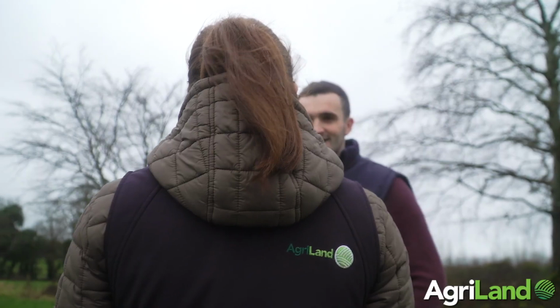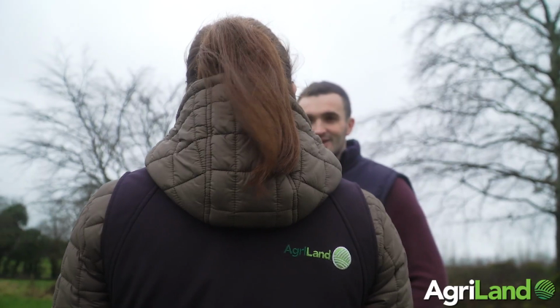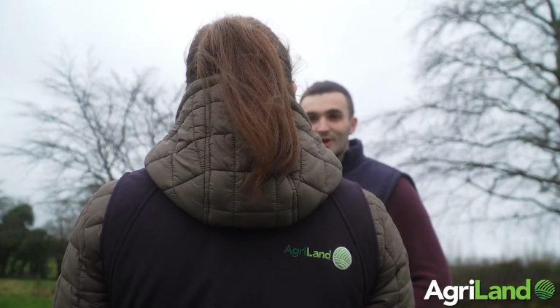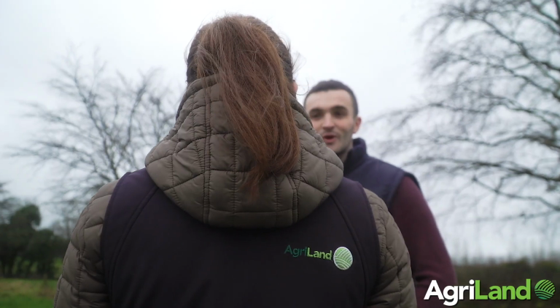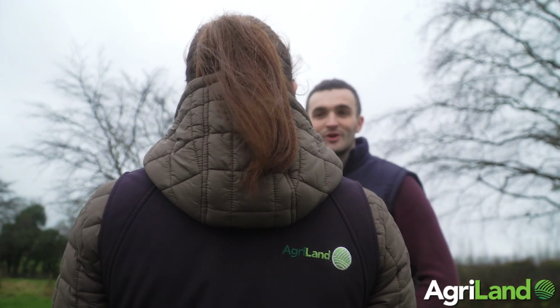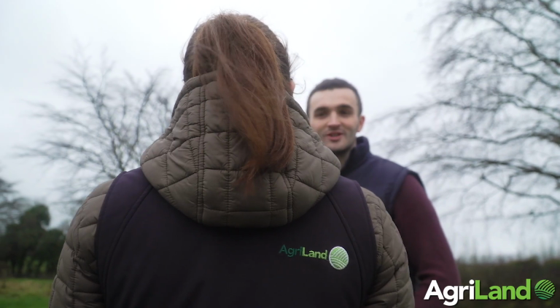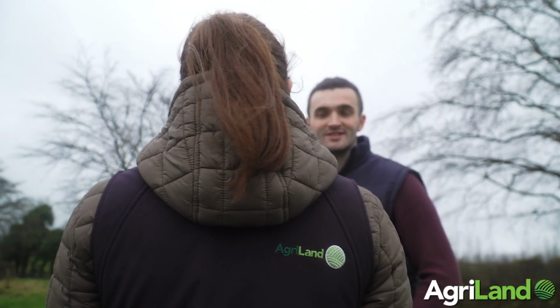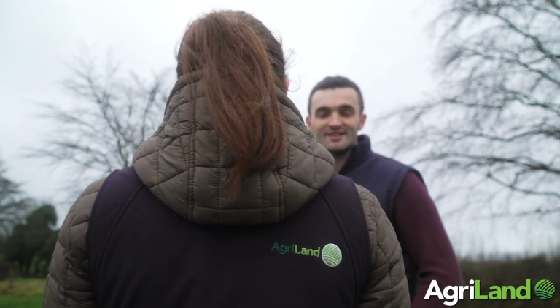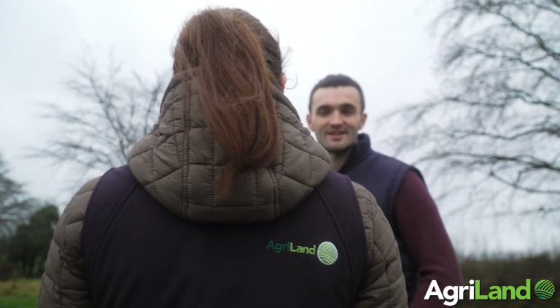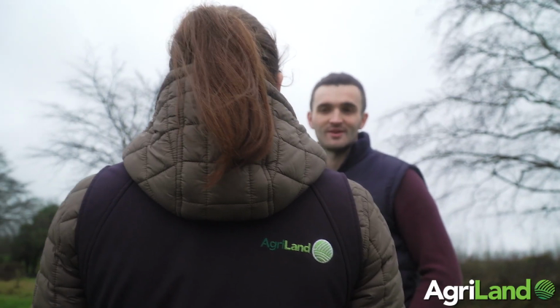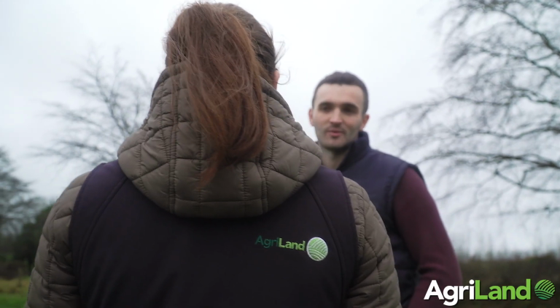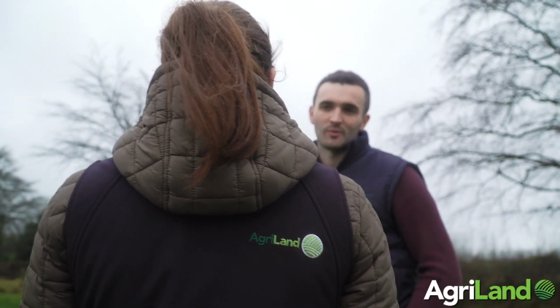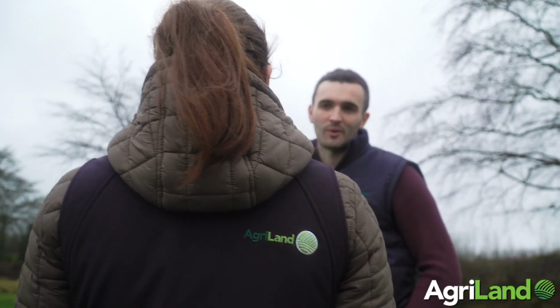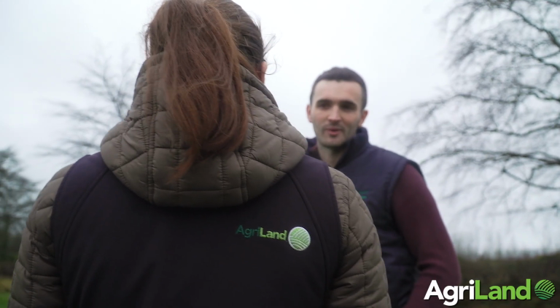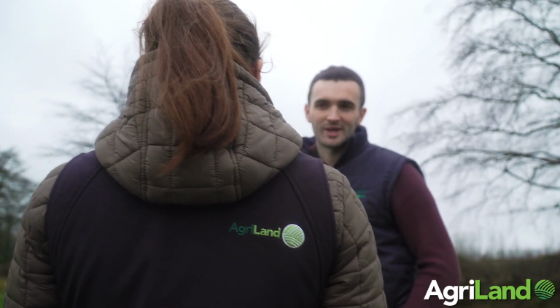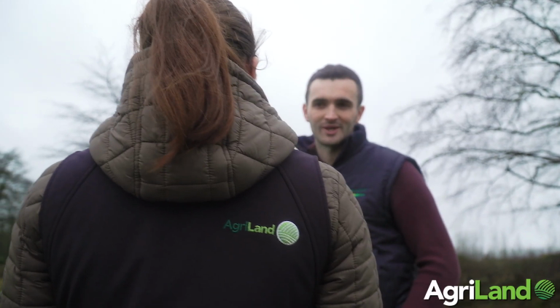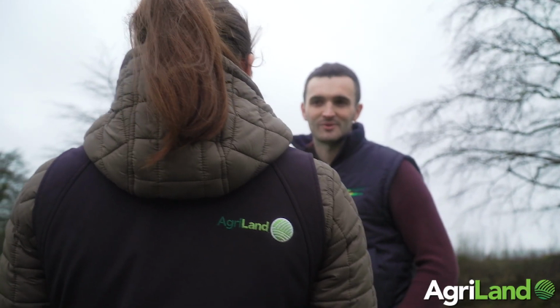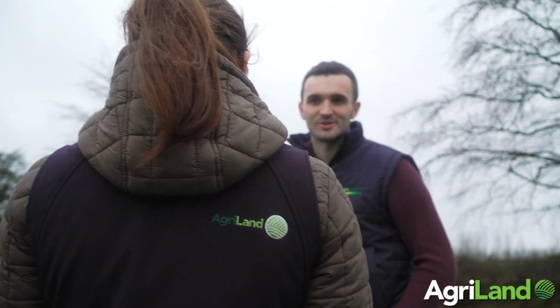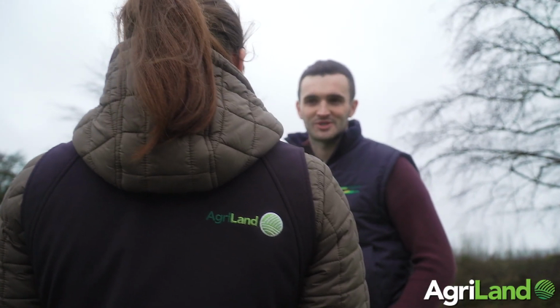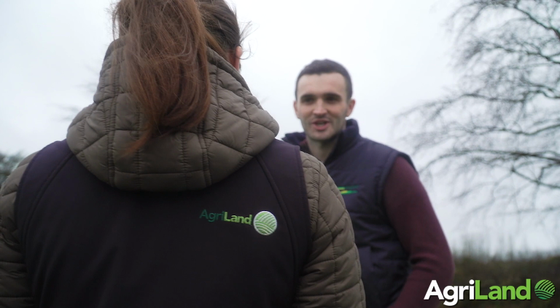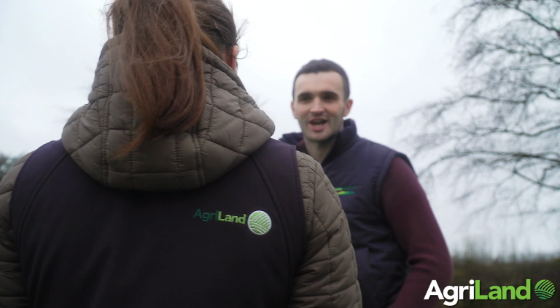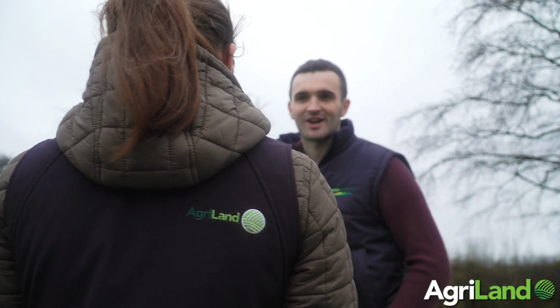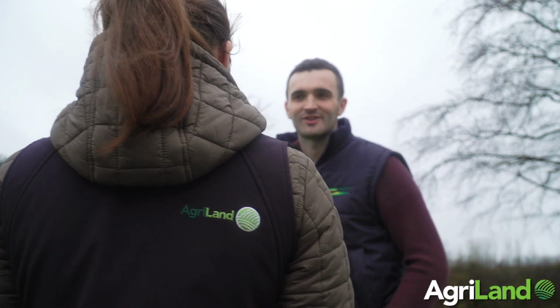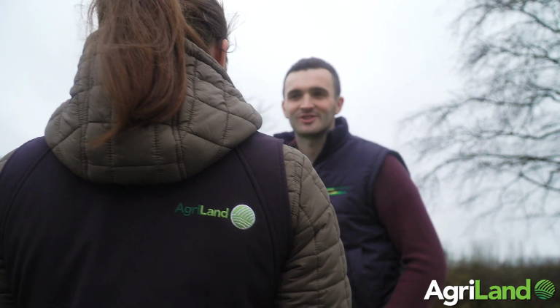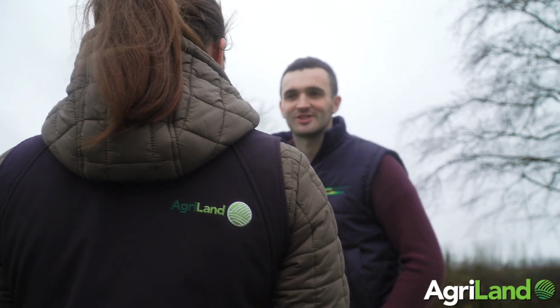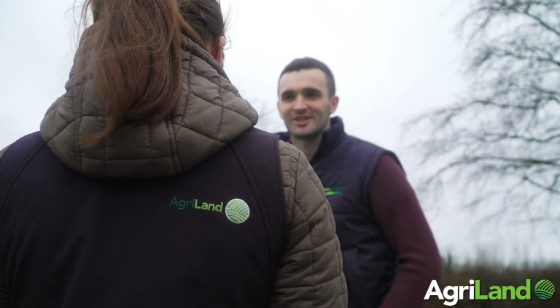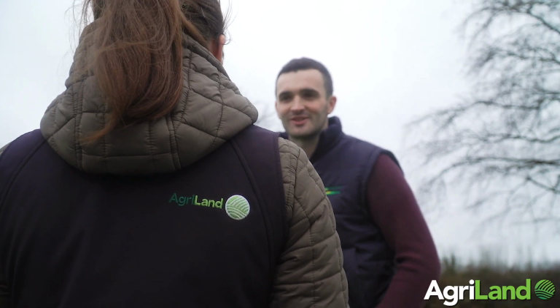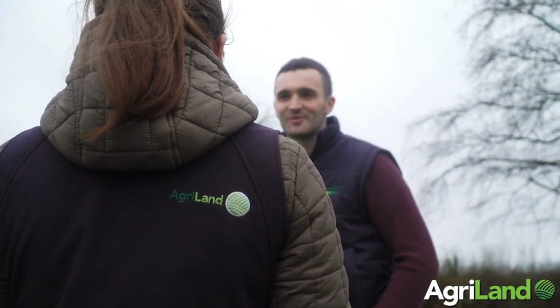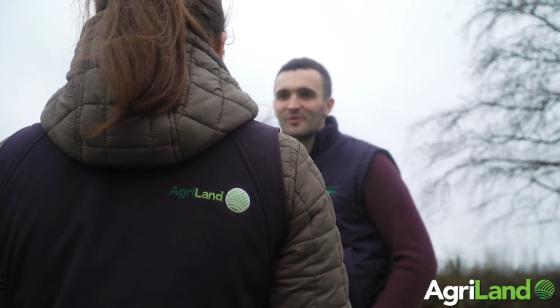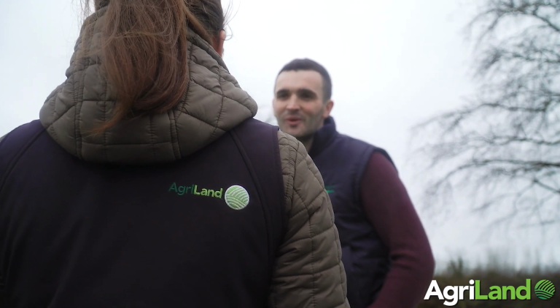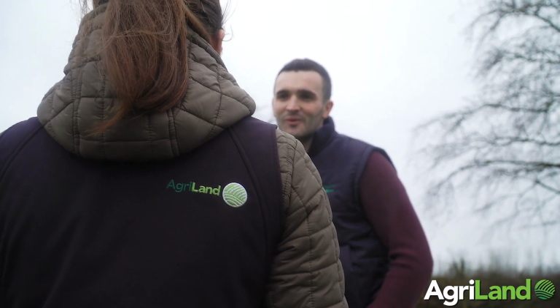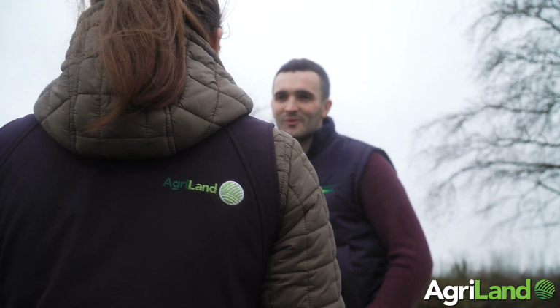Today, Sean McMahon will be showing us just how easy it is to carry out grass measuring on your dairy farm.